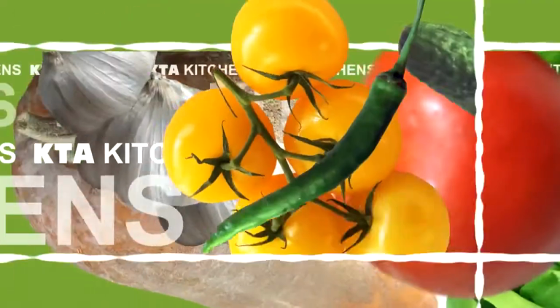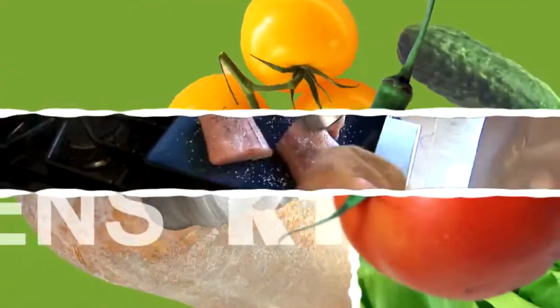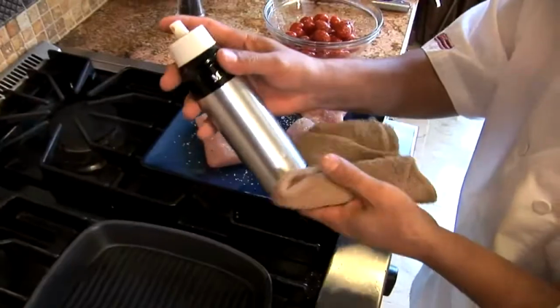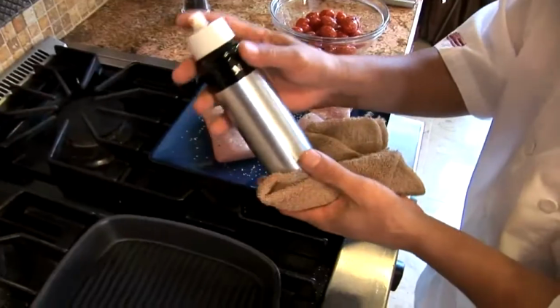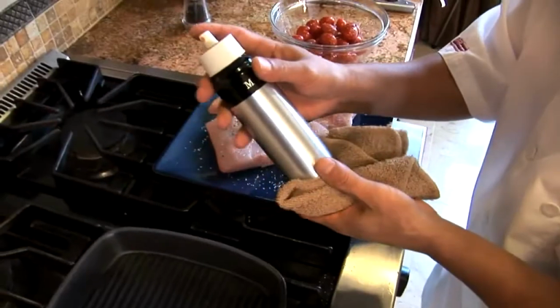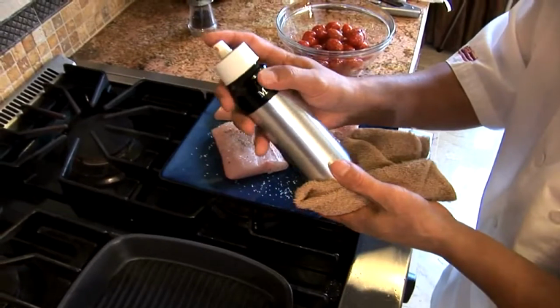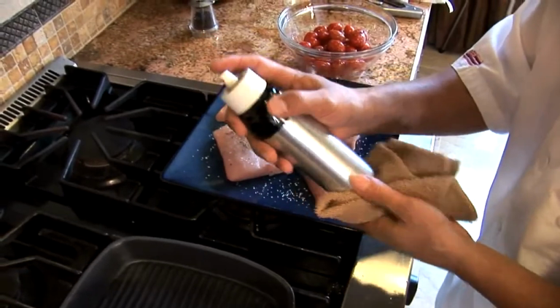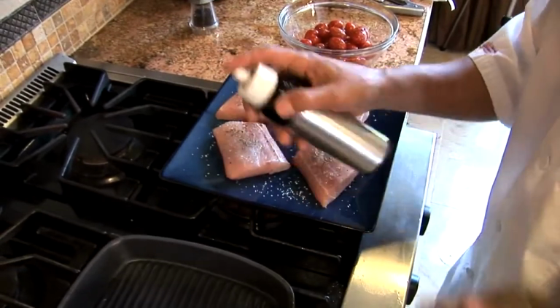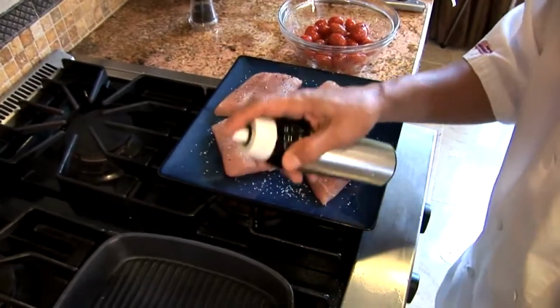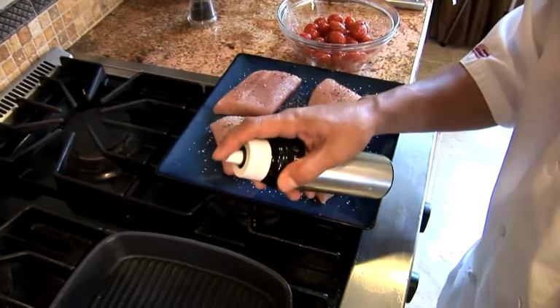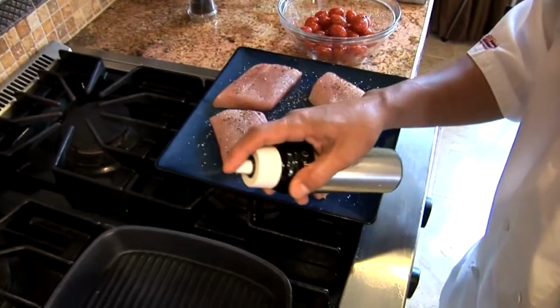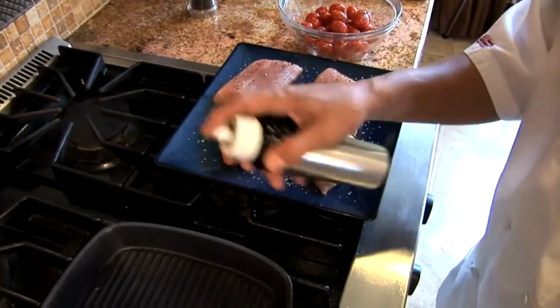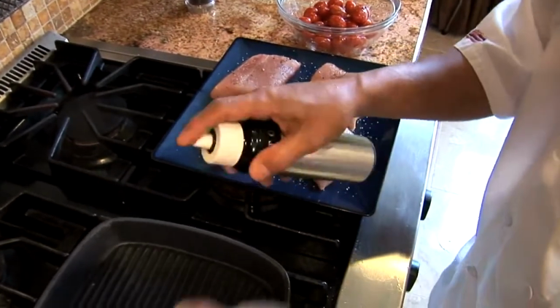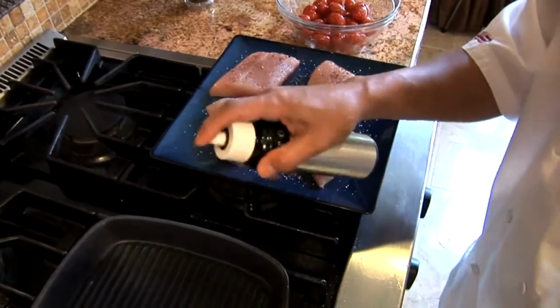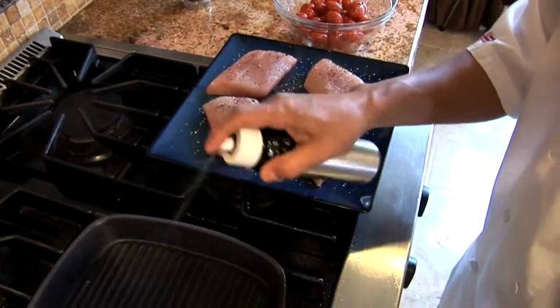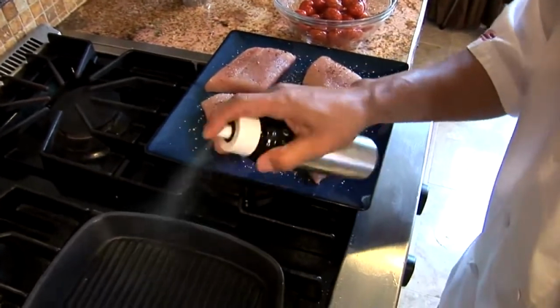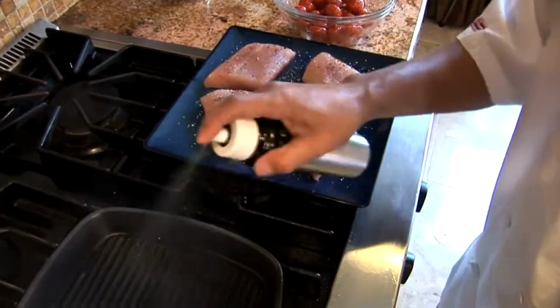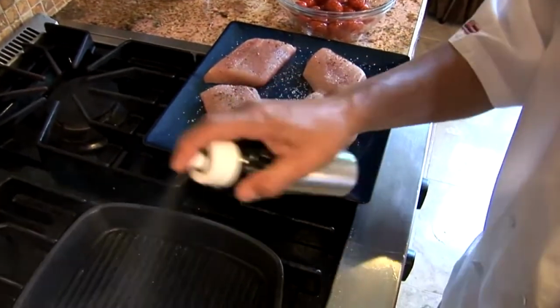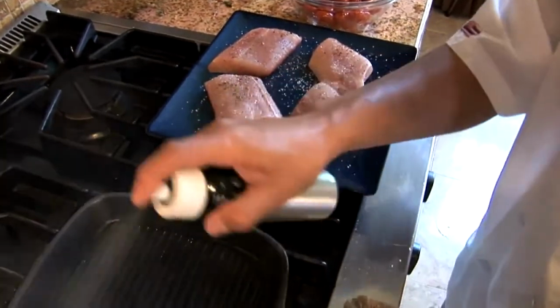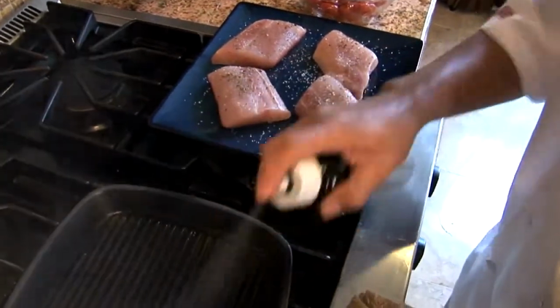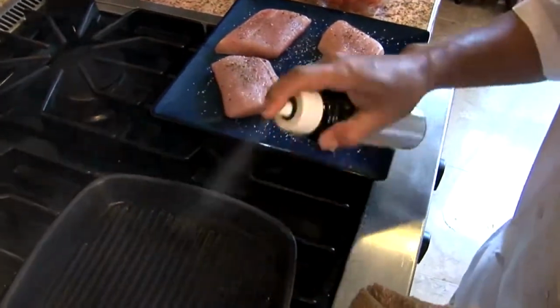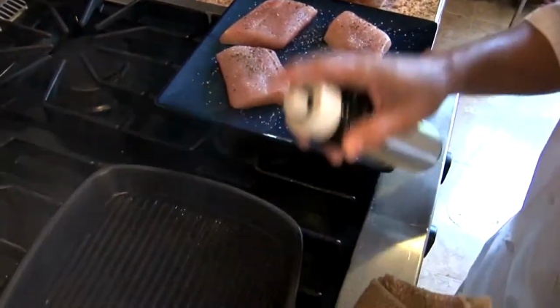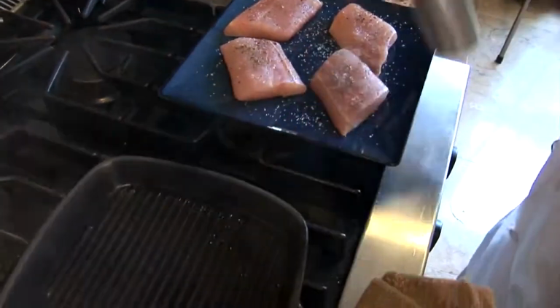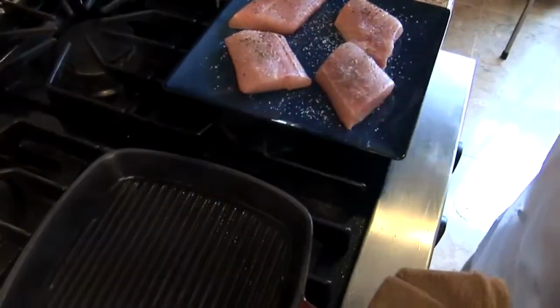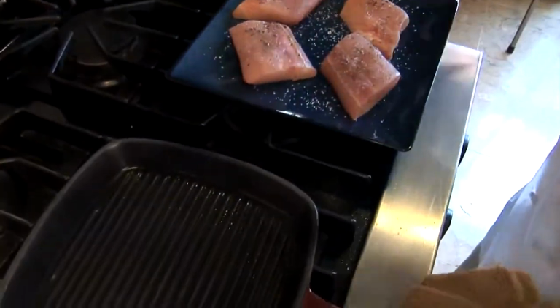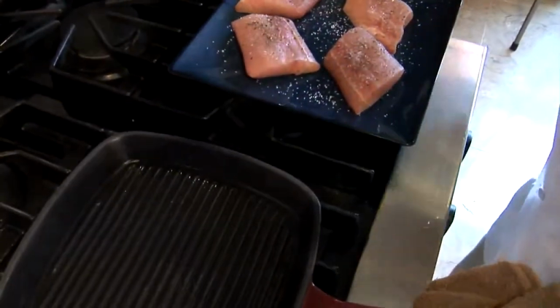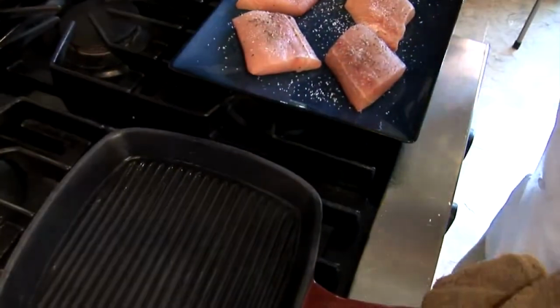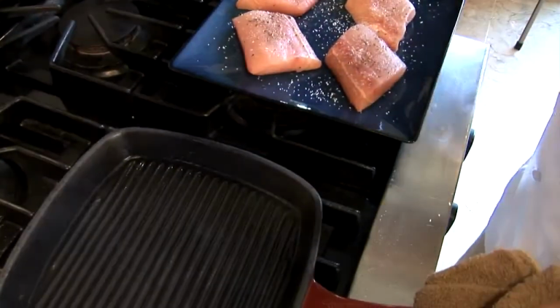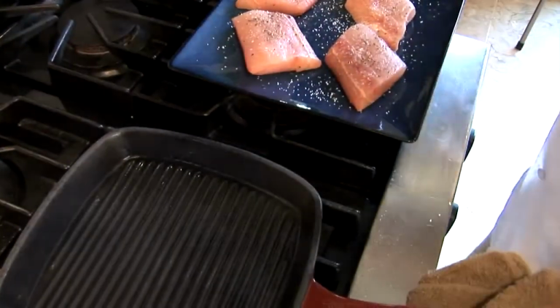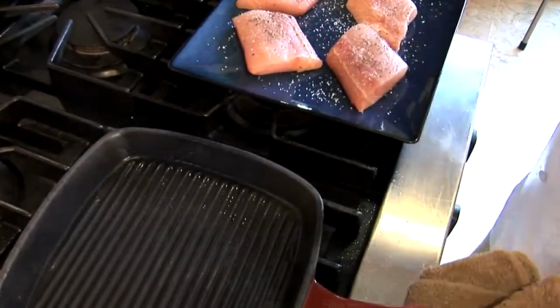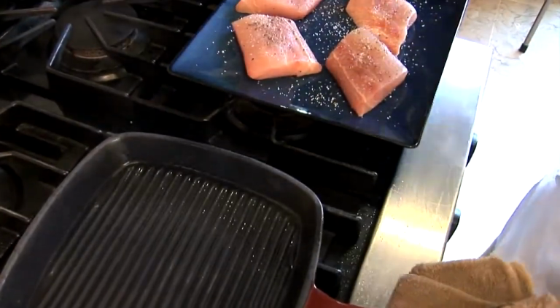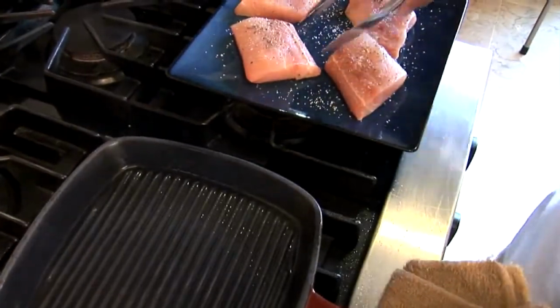I got this veggie spray. You can use a paint brush to apply it to your pan. And let's grill the fish.